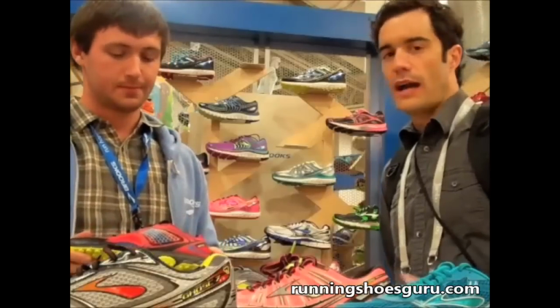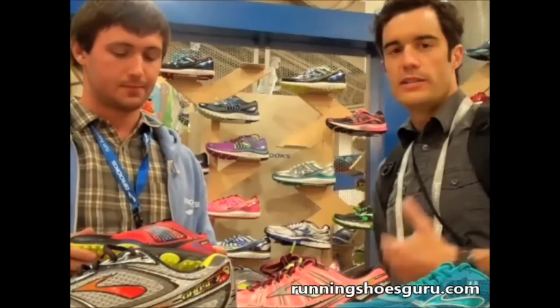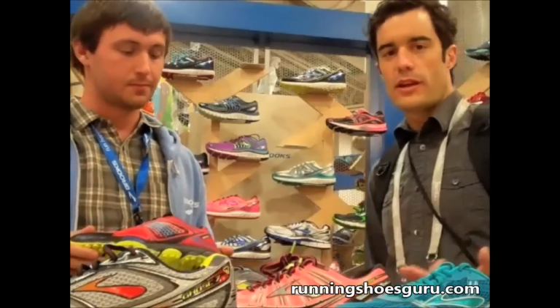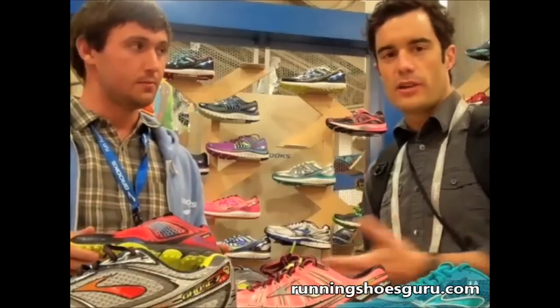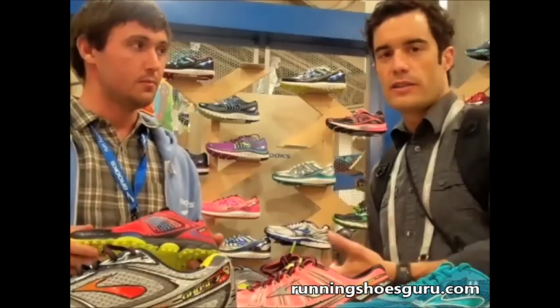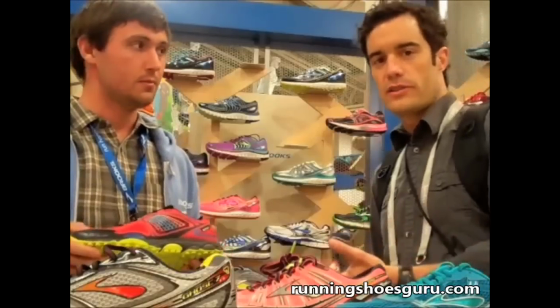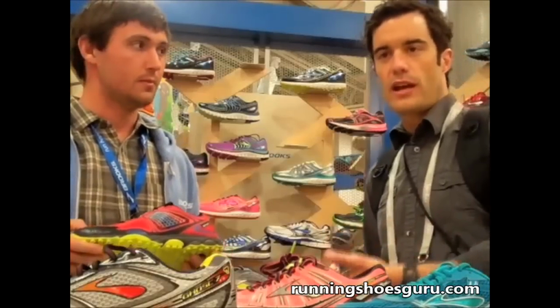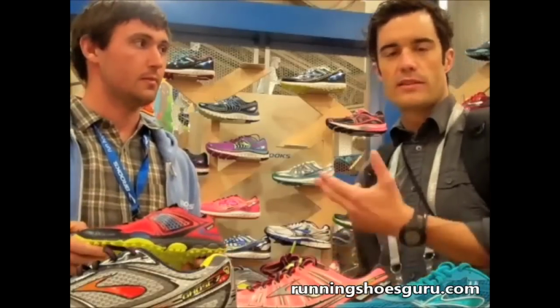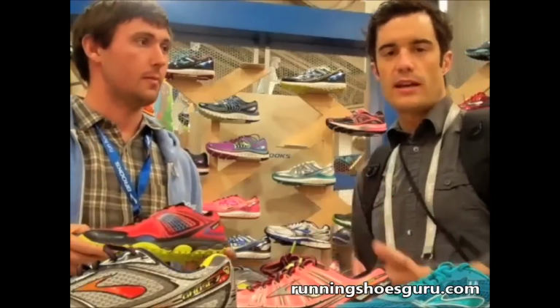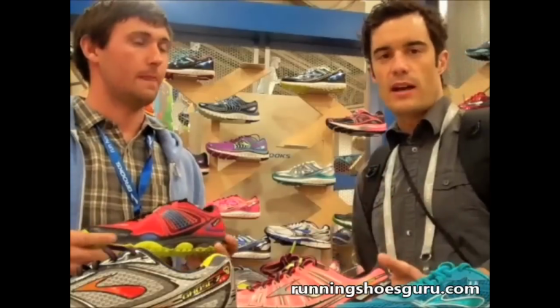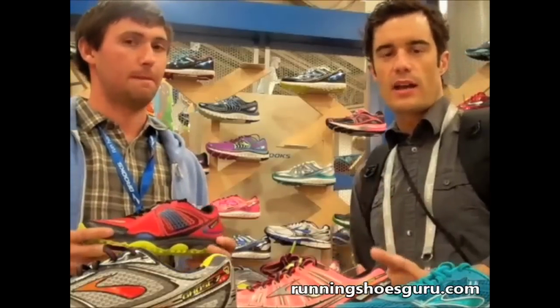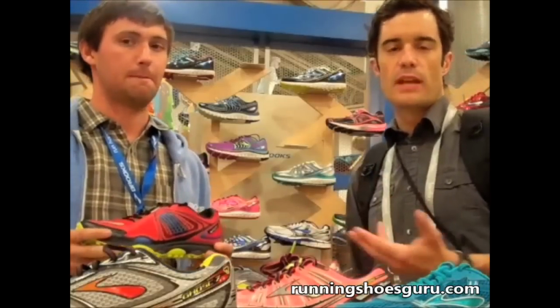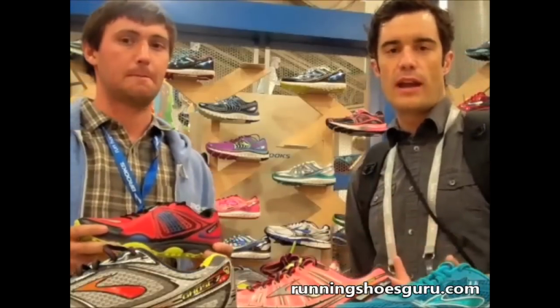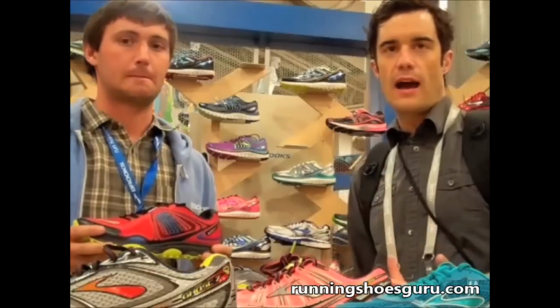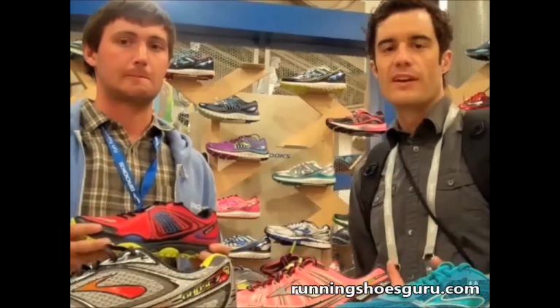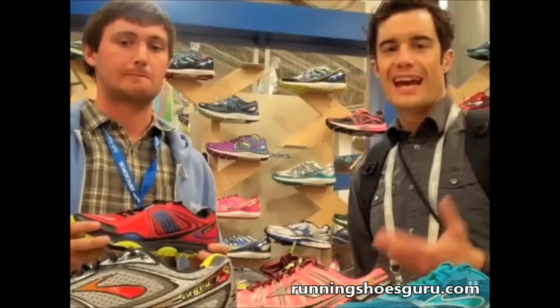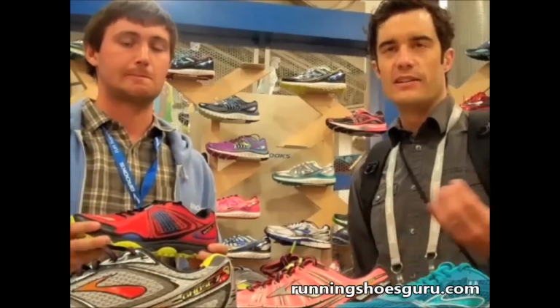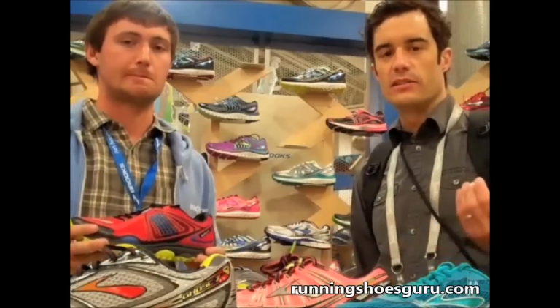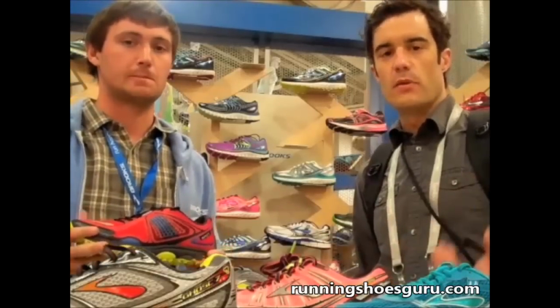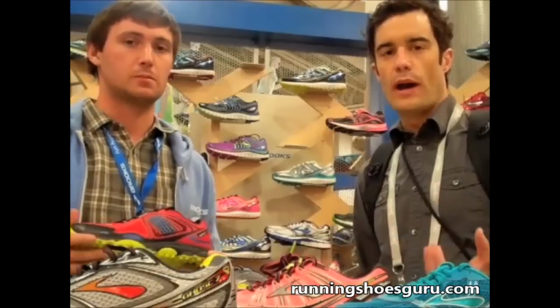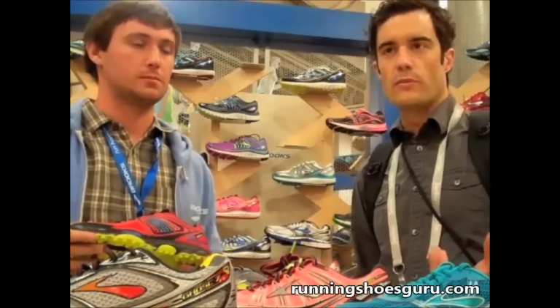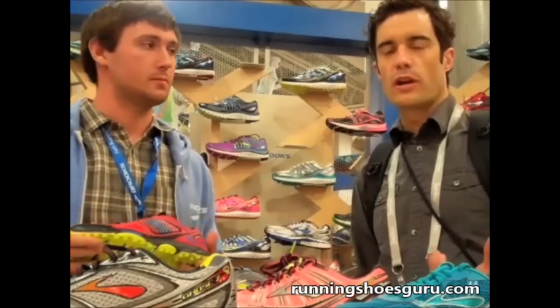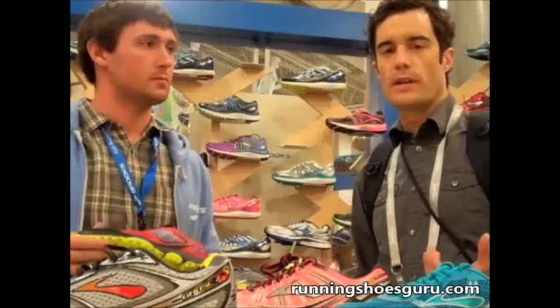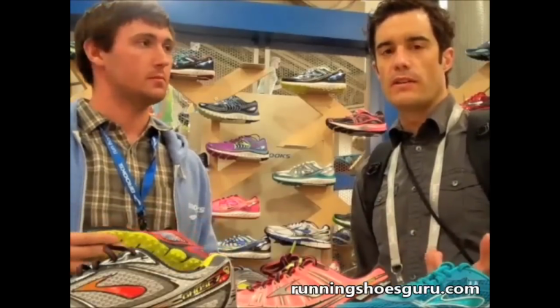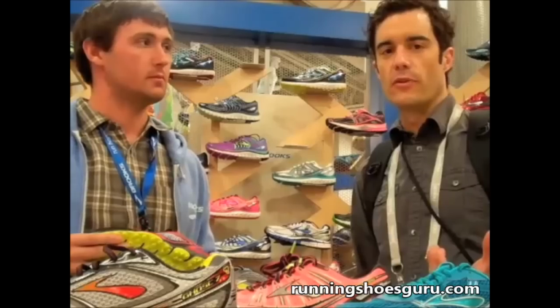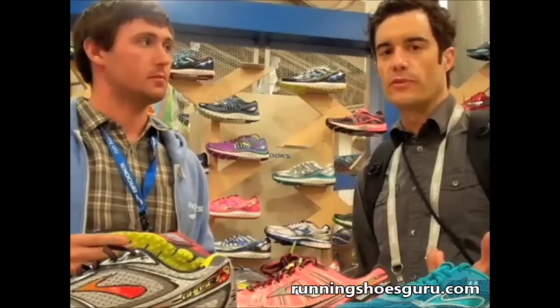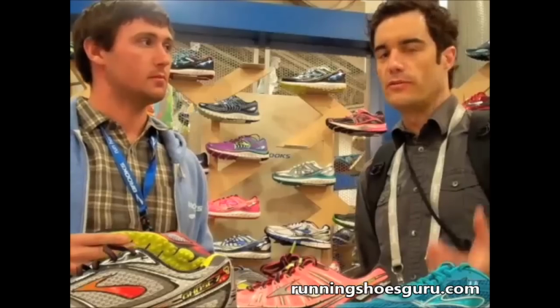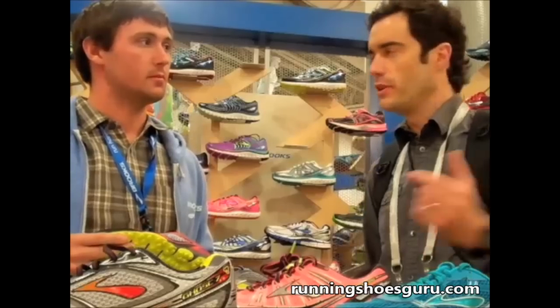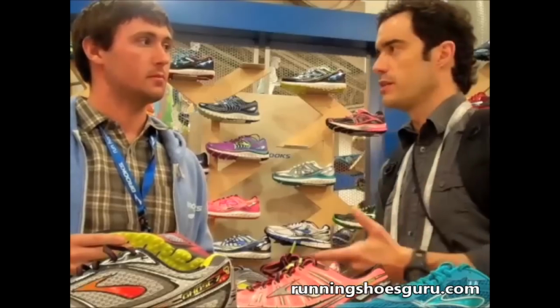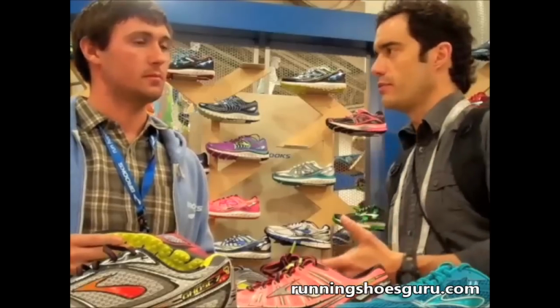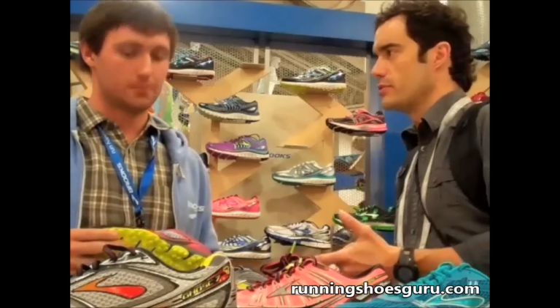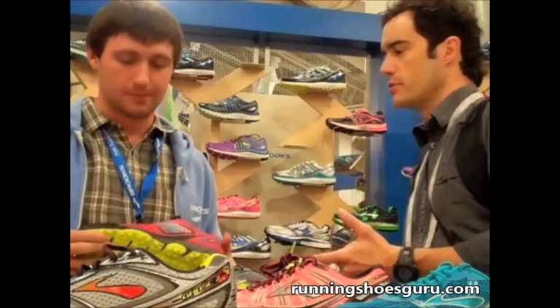I did try this on yesterday — it's a size 9, I'm a 9.5 — and it is a little bit wider and more accommodating in the forefoot. Very excited for this shoe.